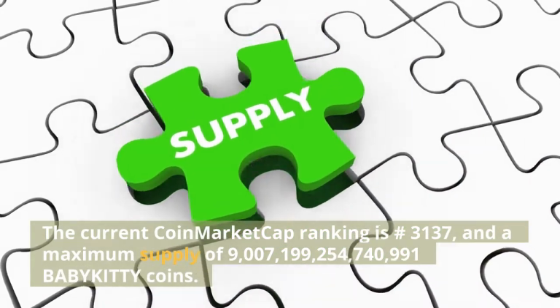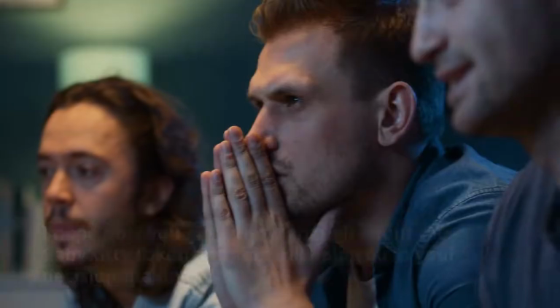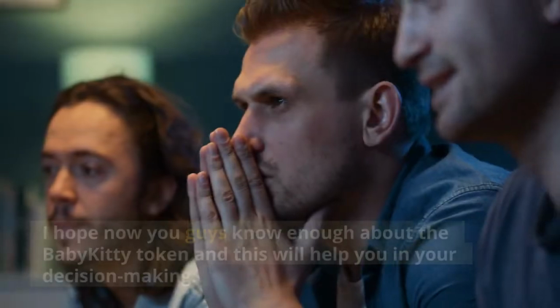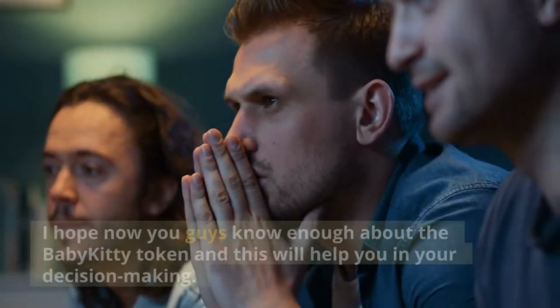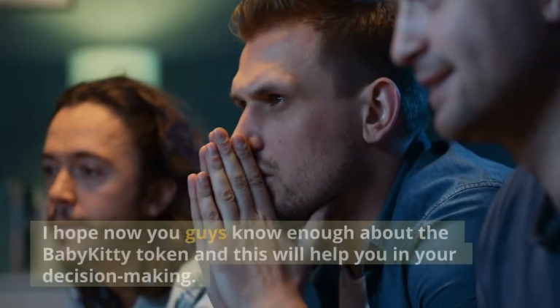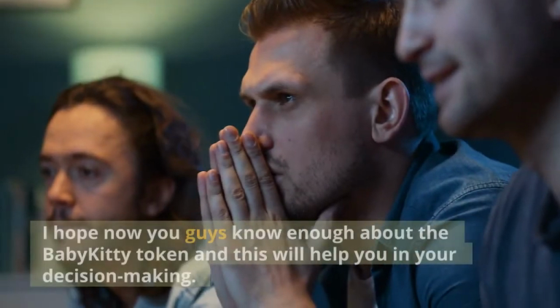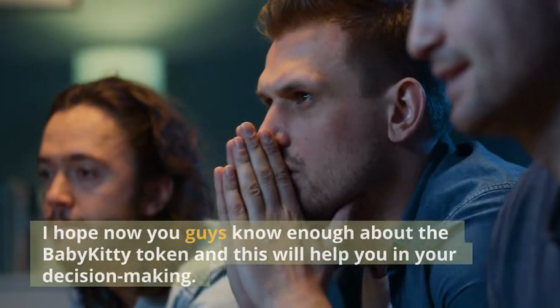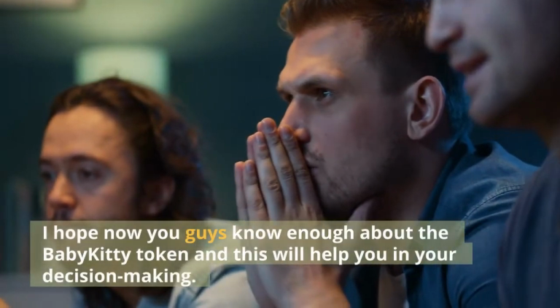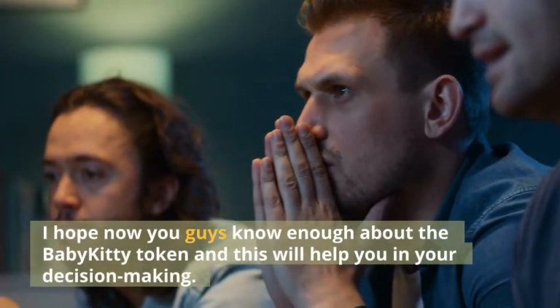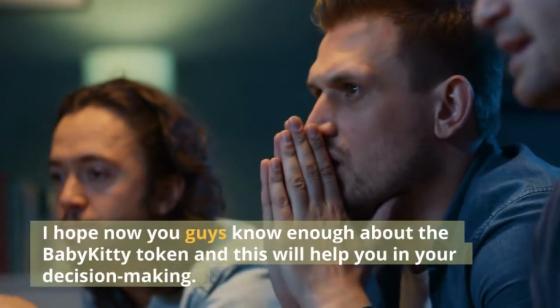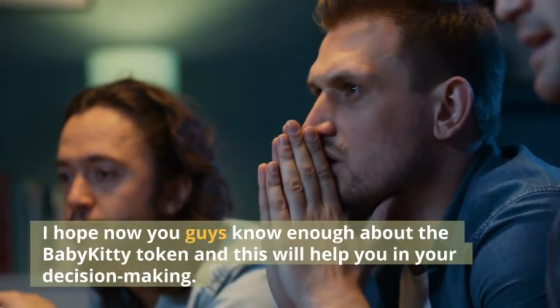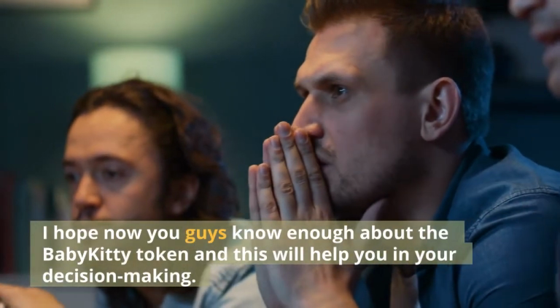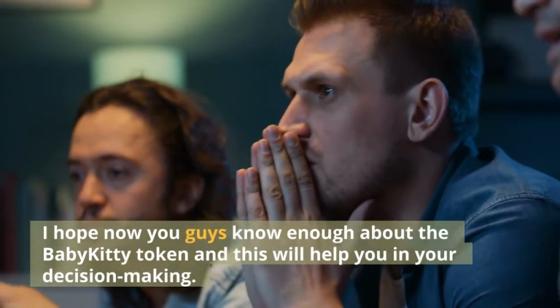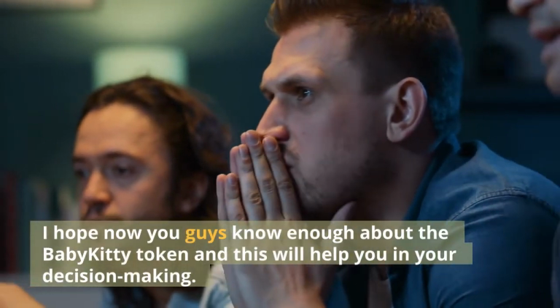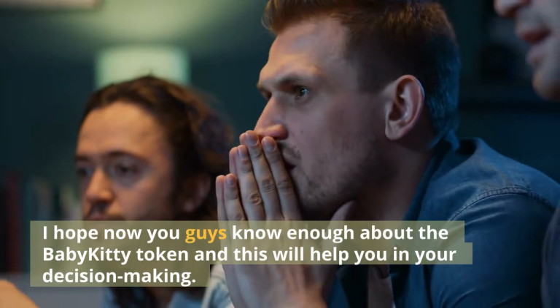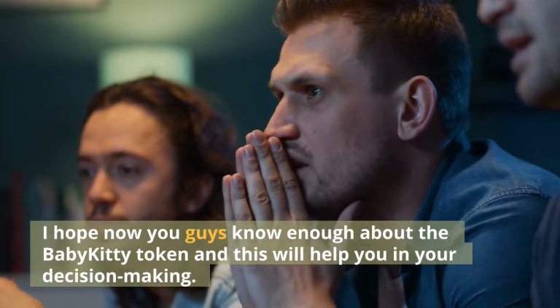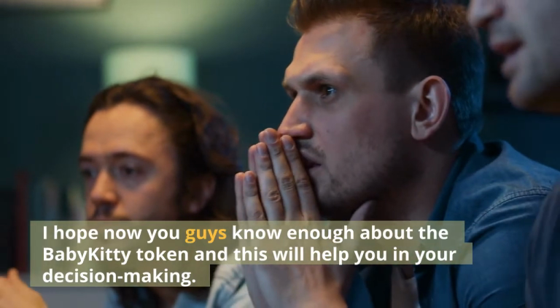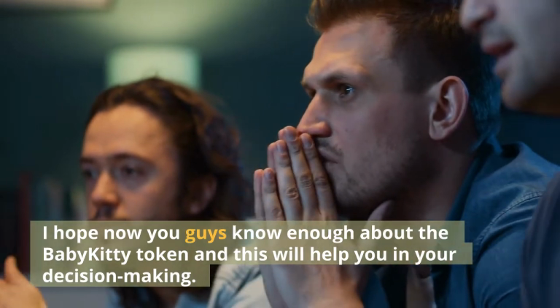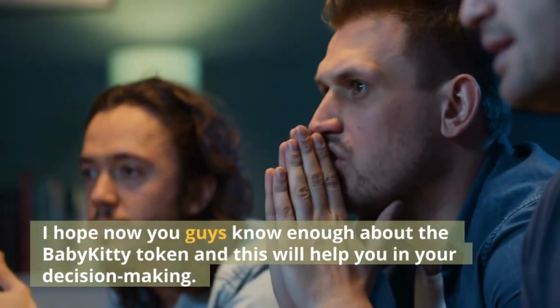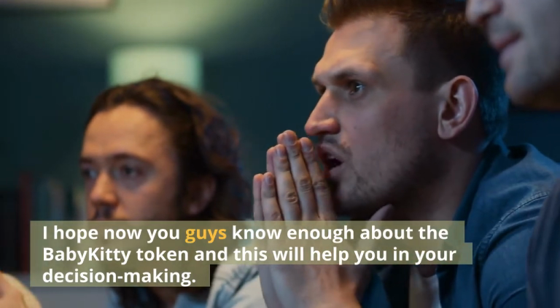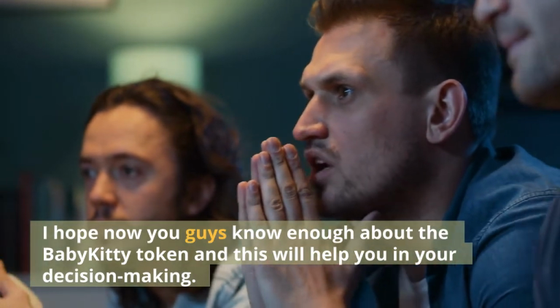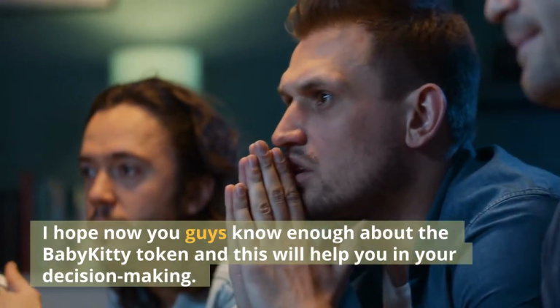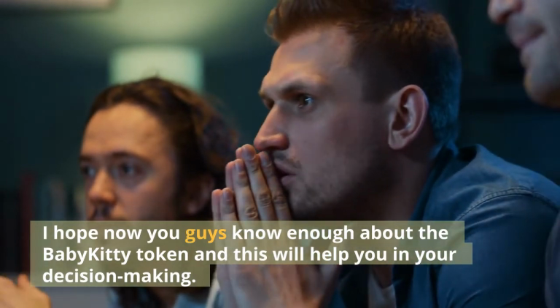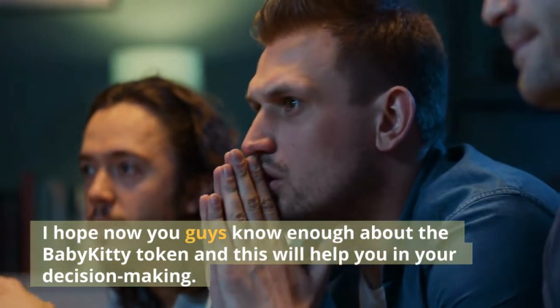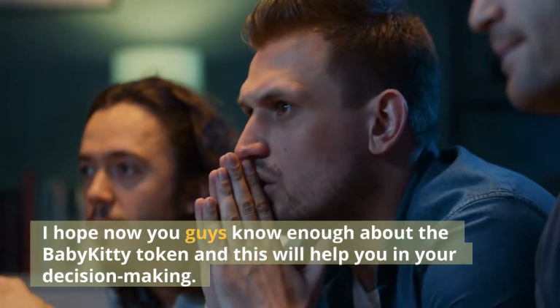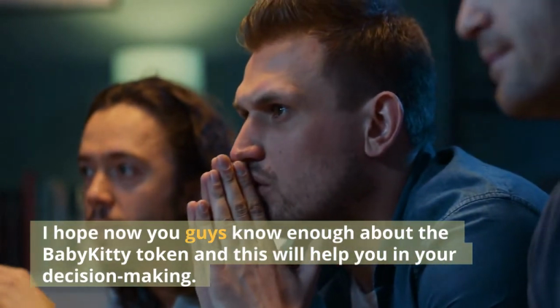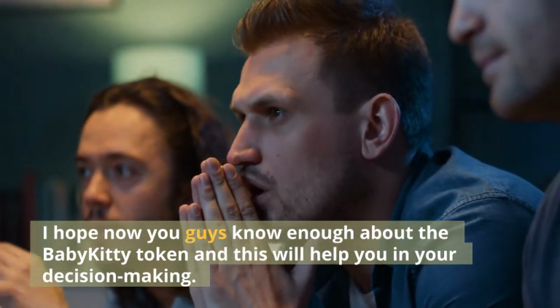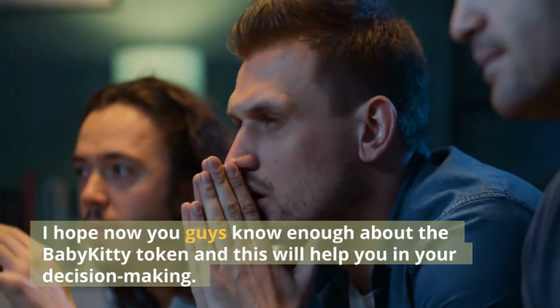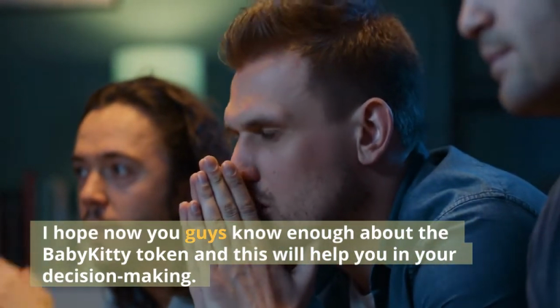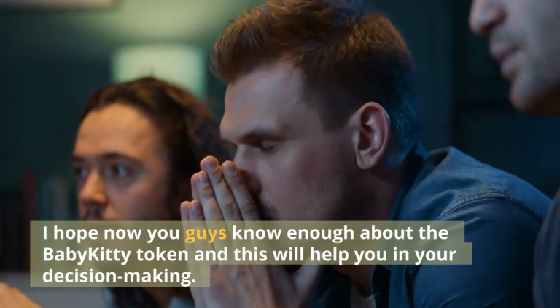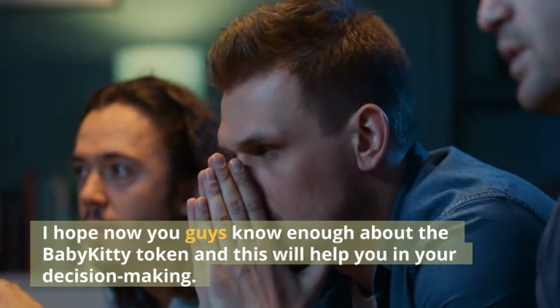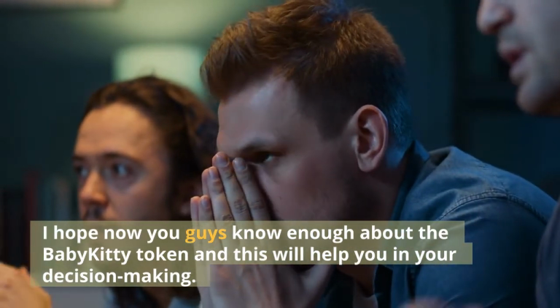I hope now you guys know enough about the Baby Kitty token and this will help you in your decision-making.